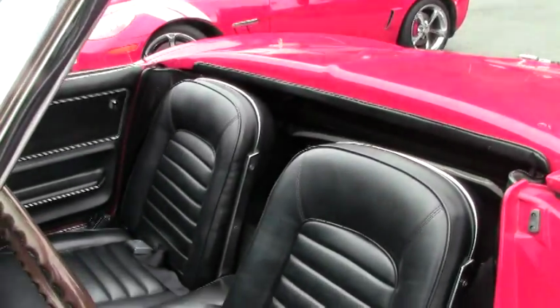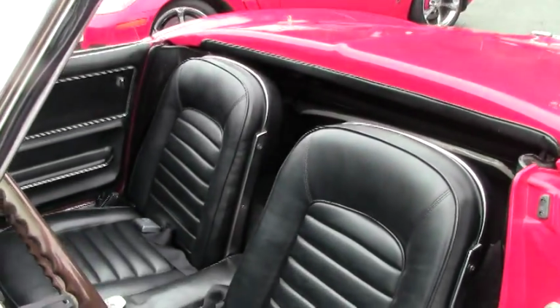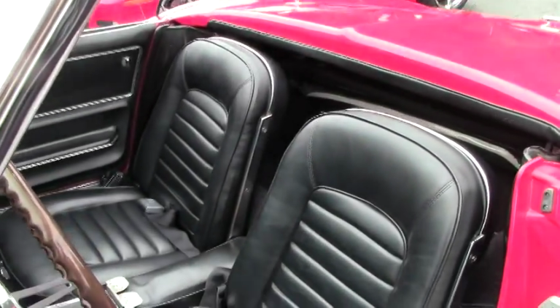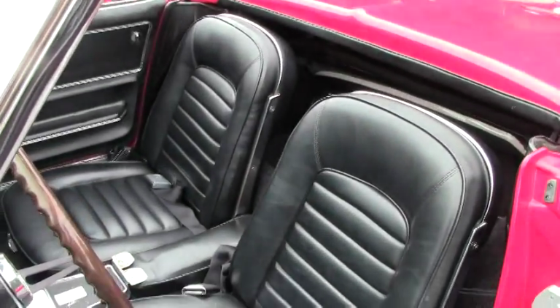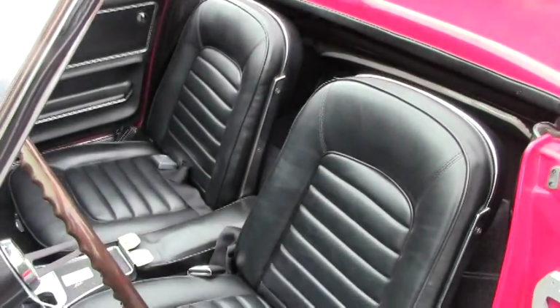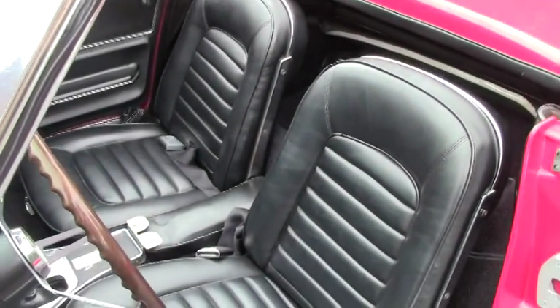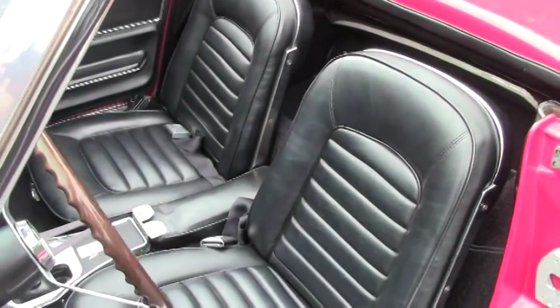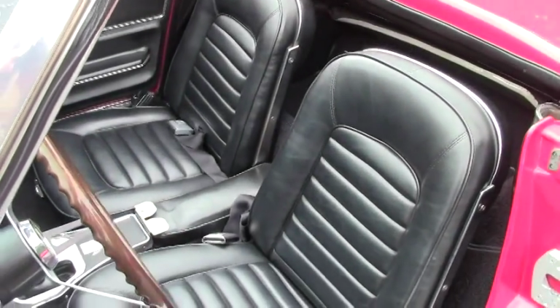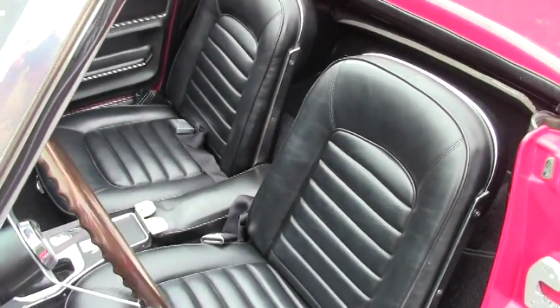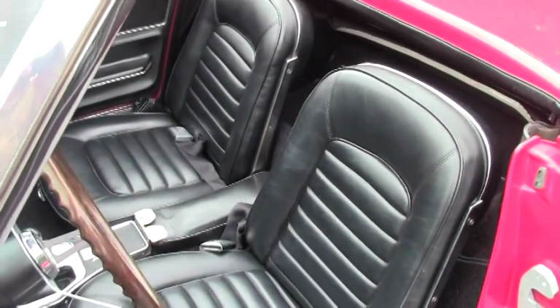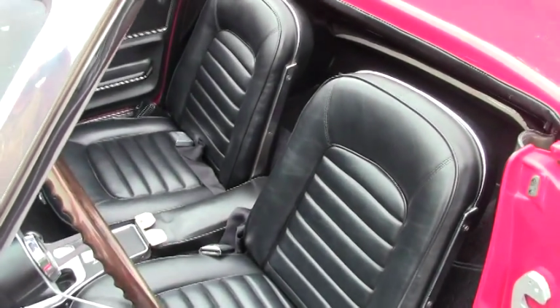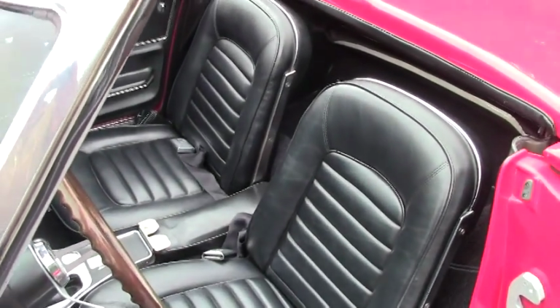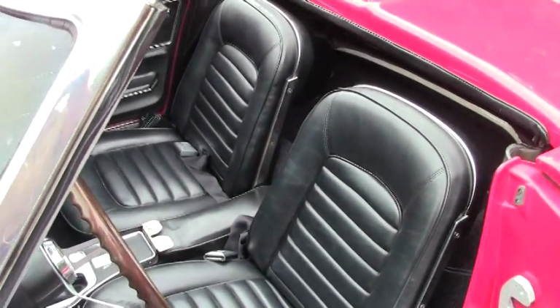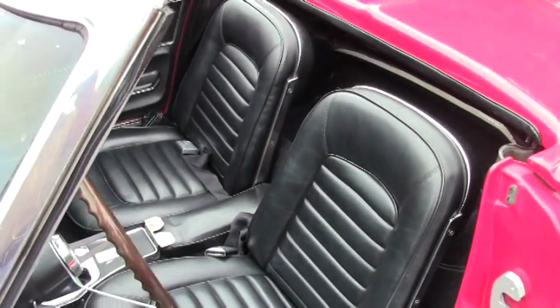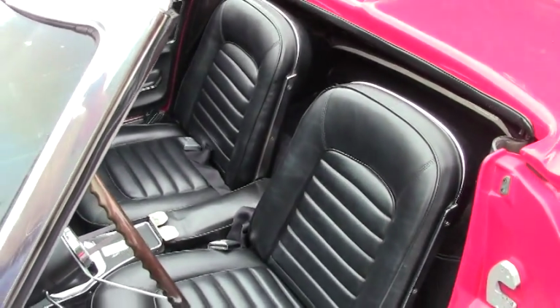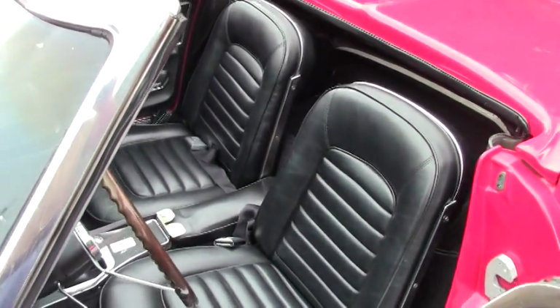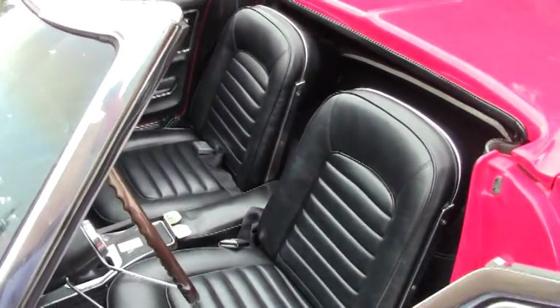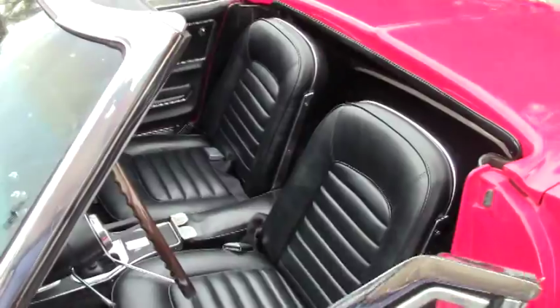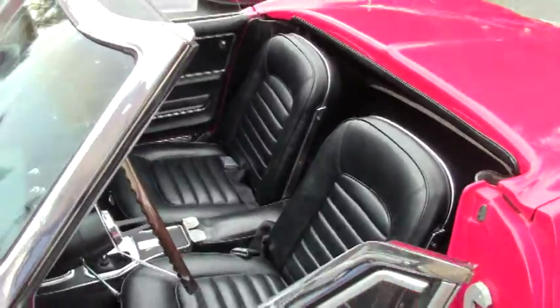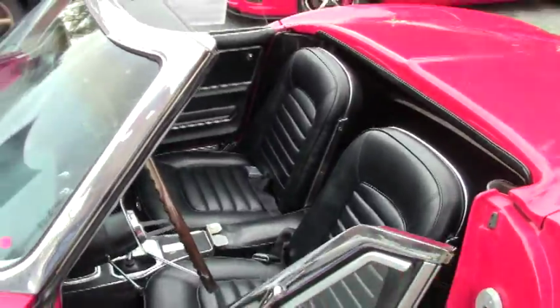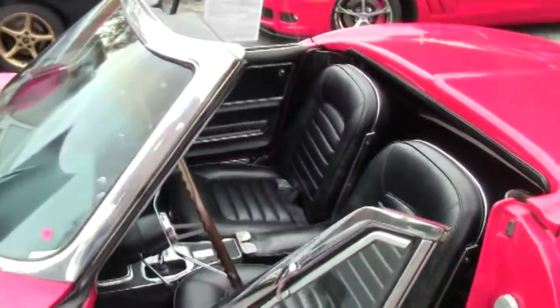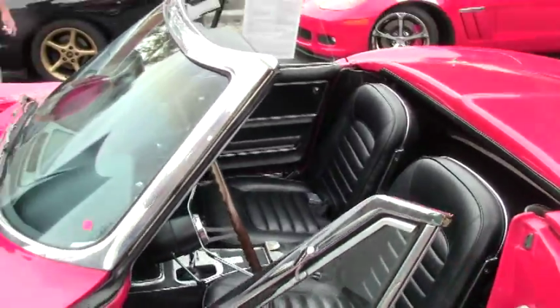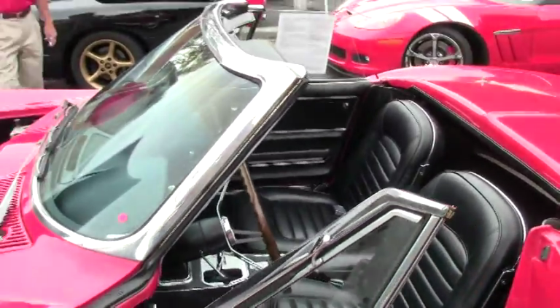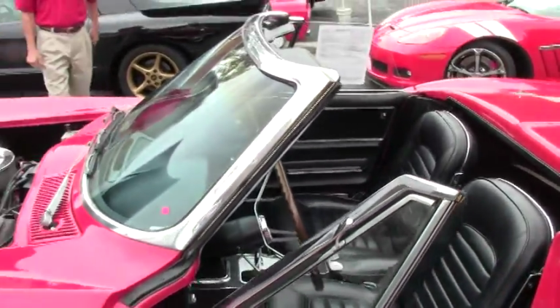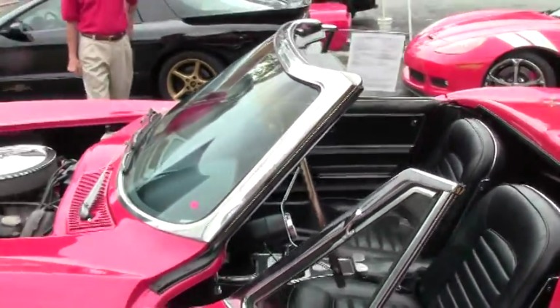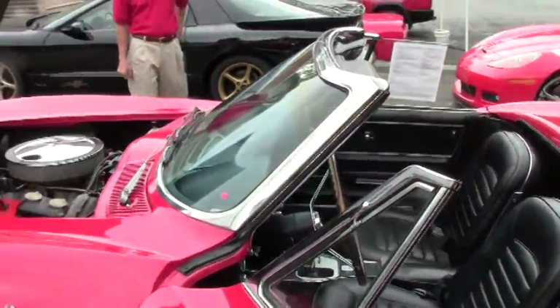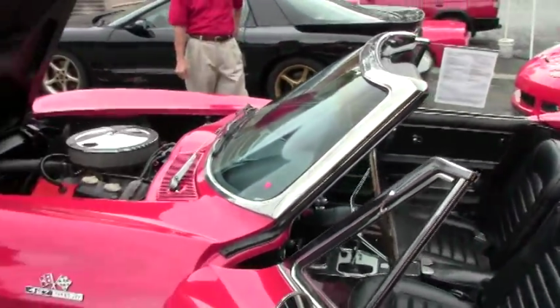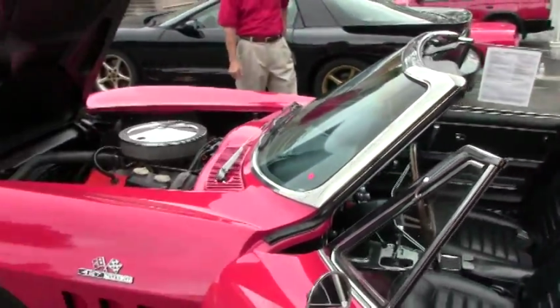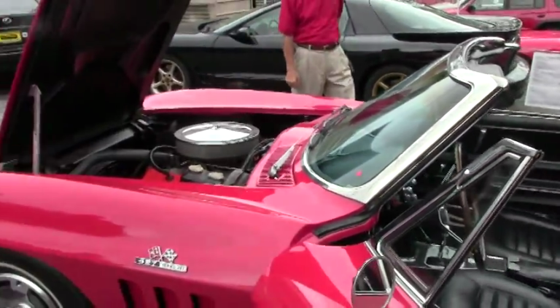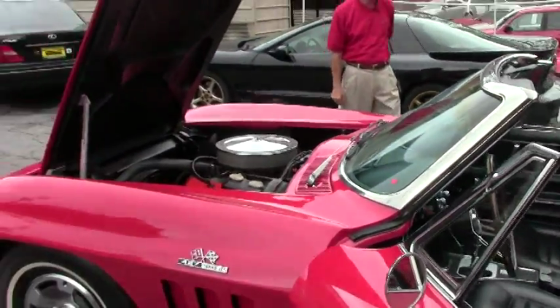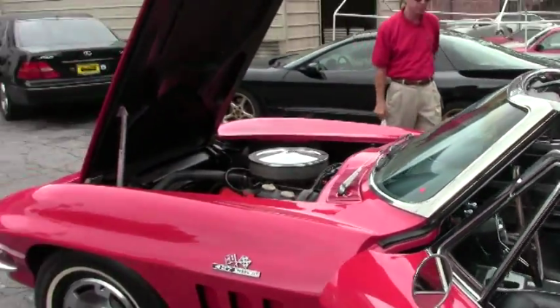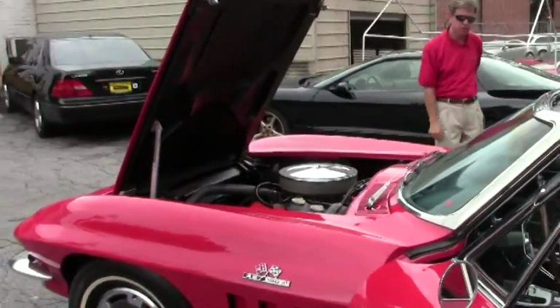If you're looking for a Corvette like this, you should call and ask for David at 404-944-7300.